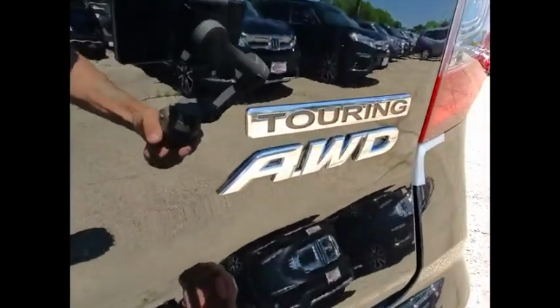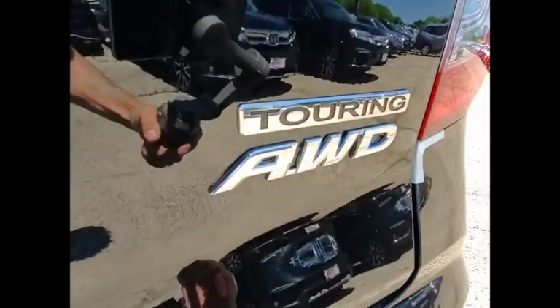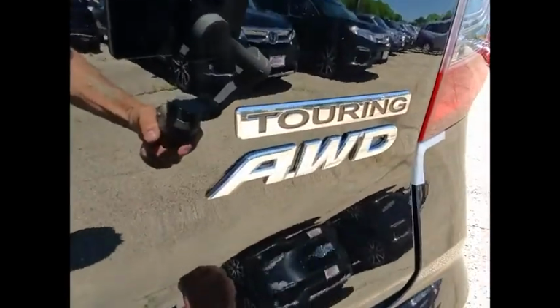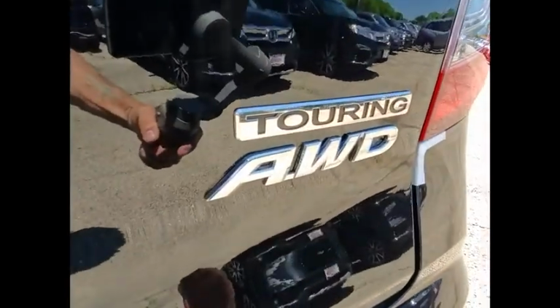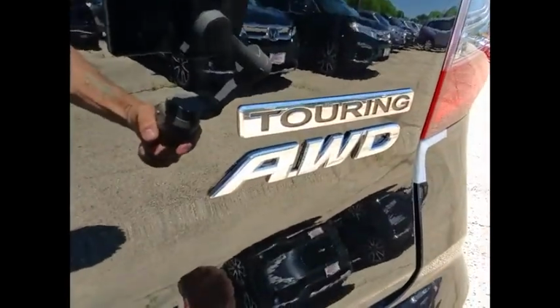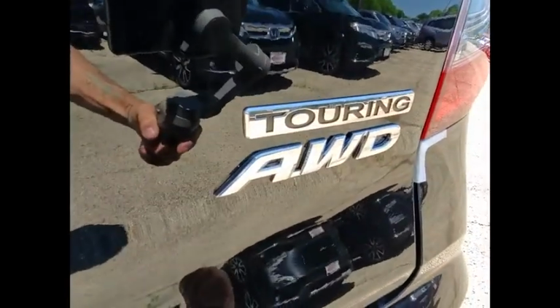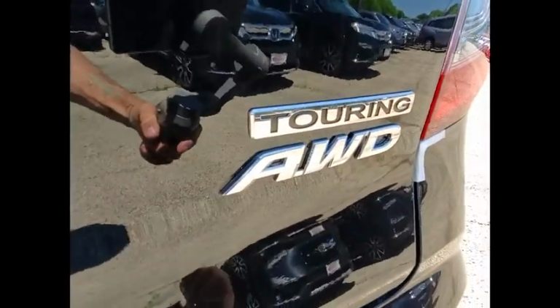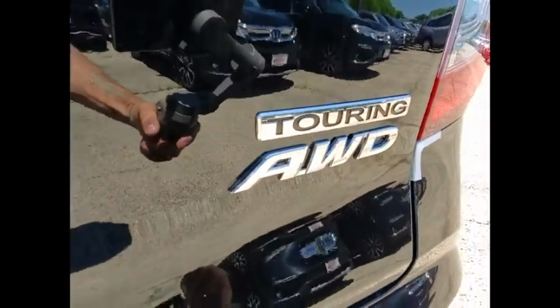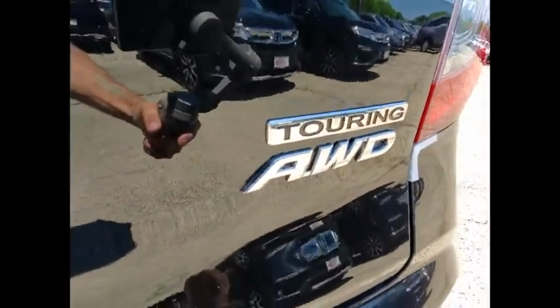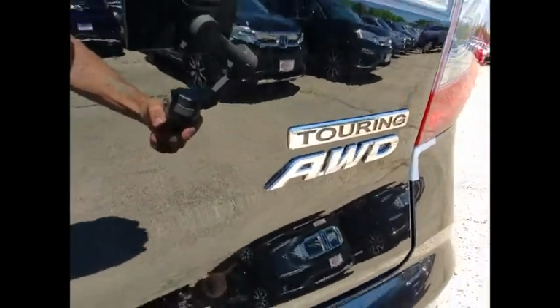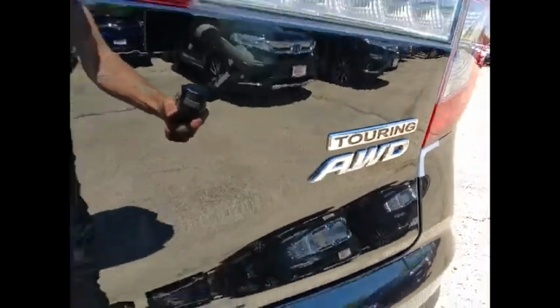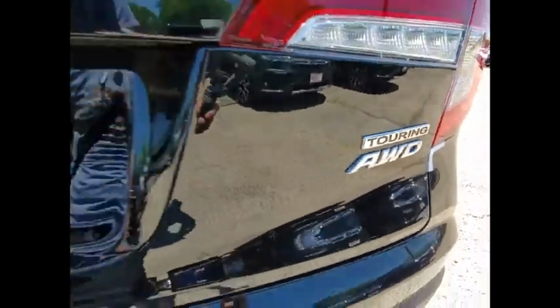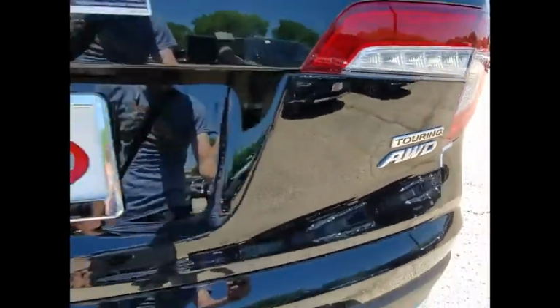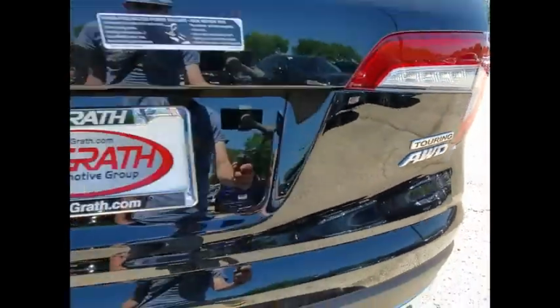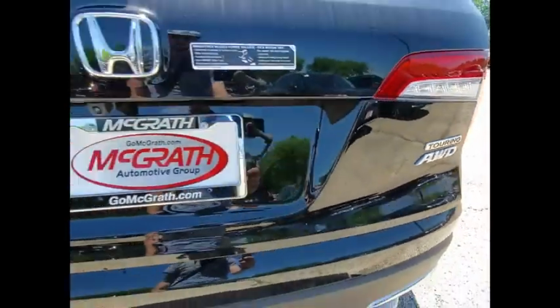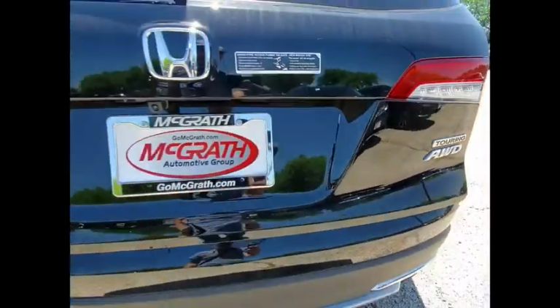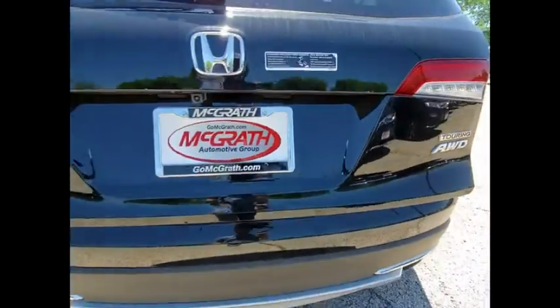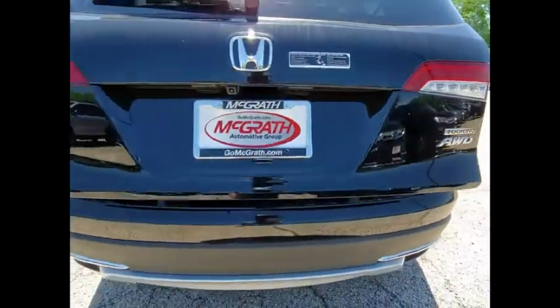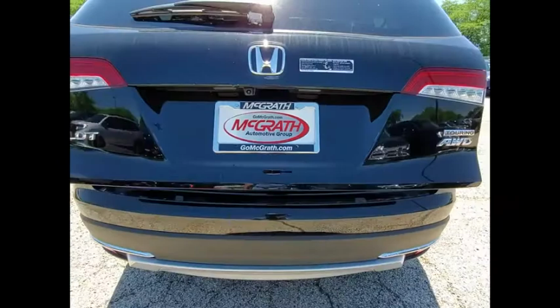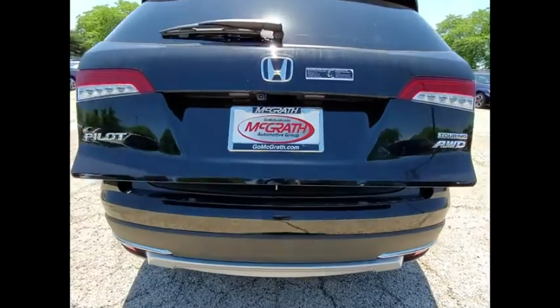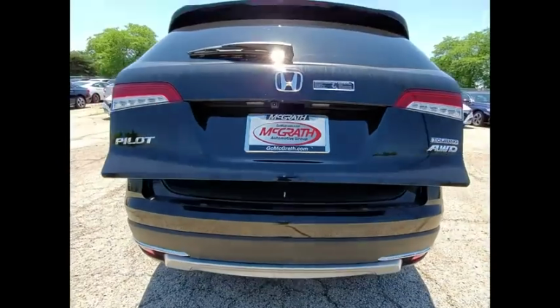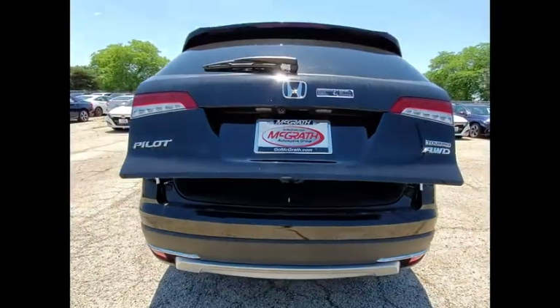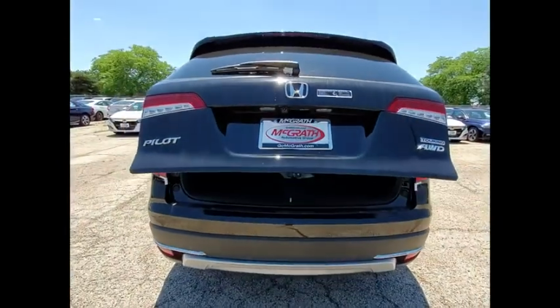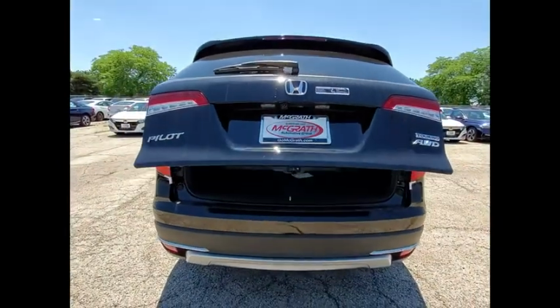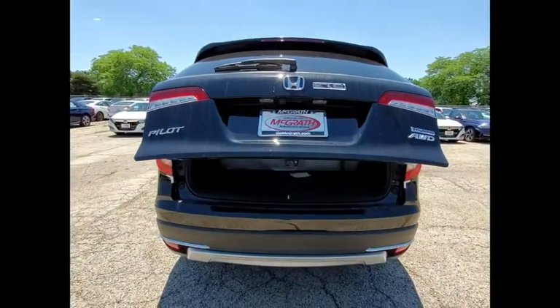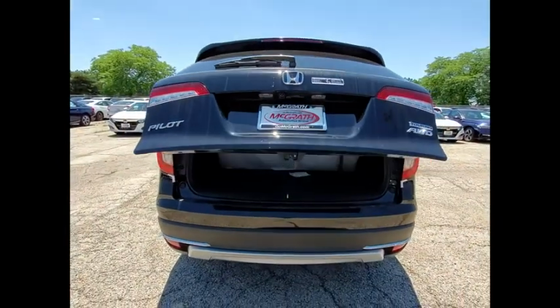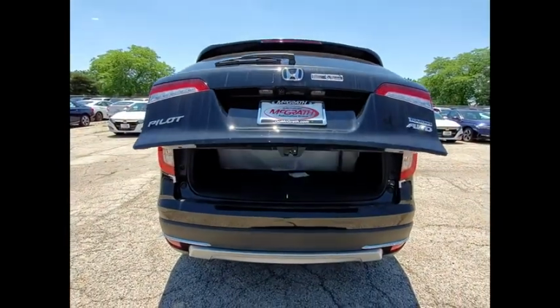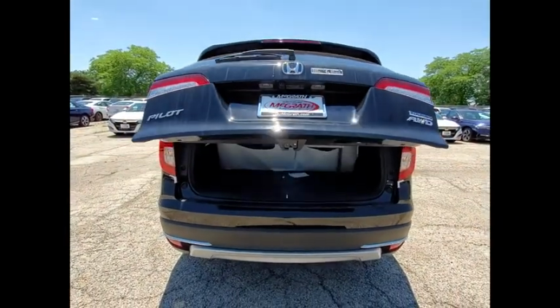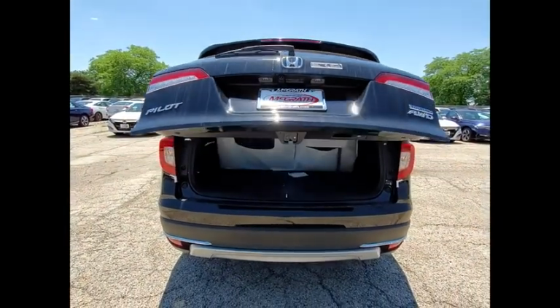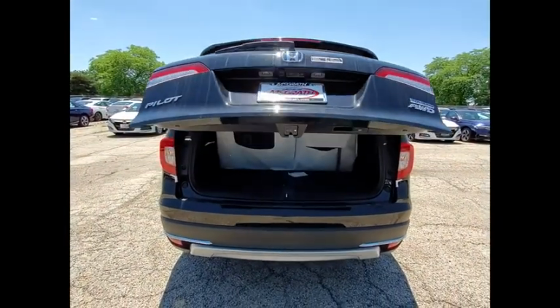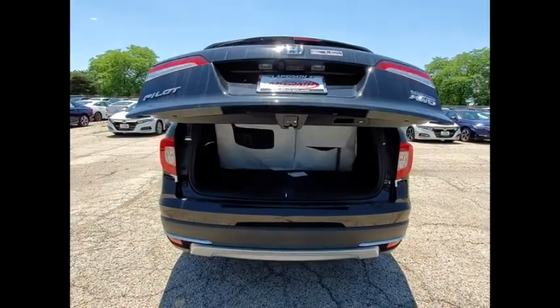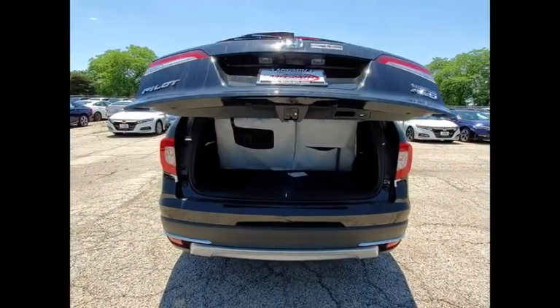Rear spoiler, remote engine start, power lift gate, brake assist, traction control.